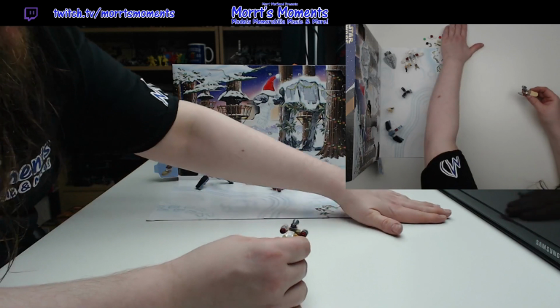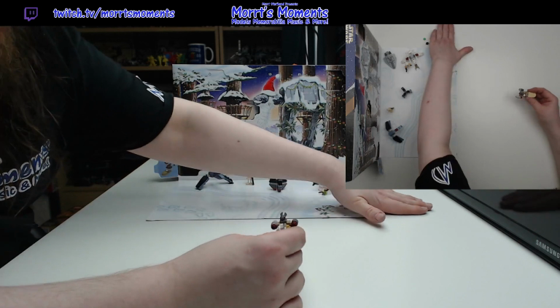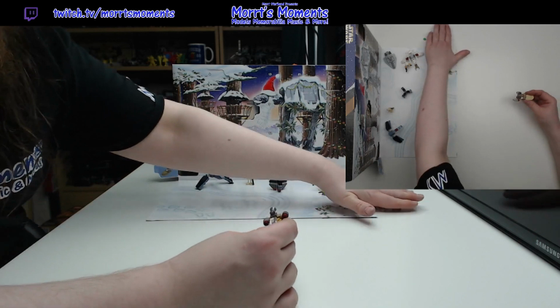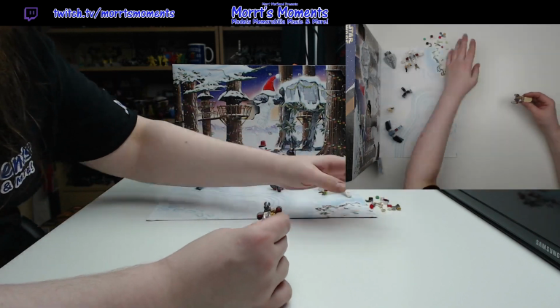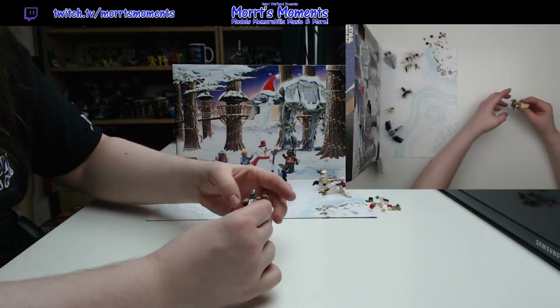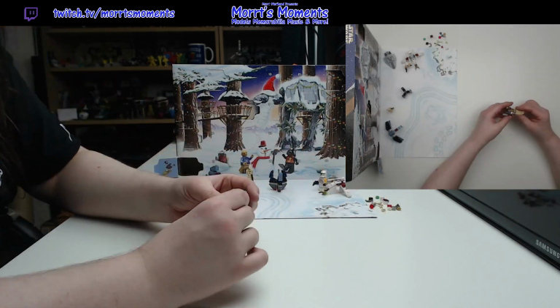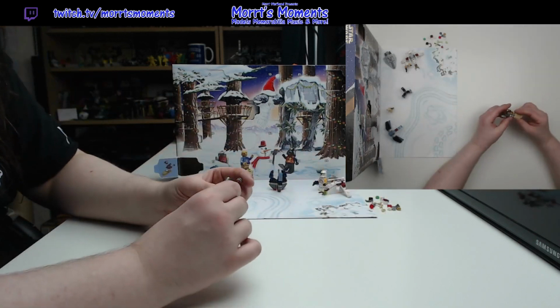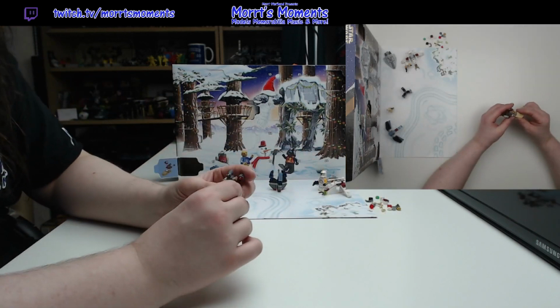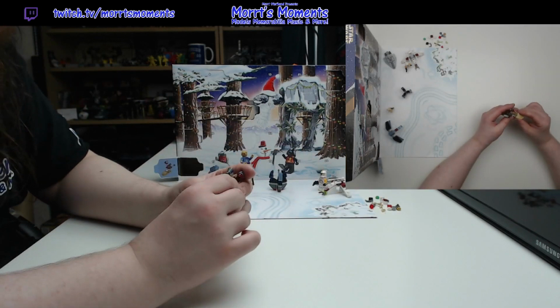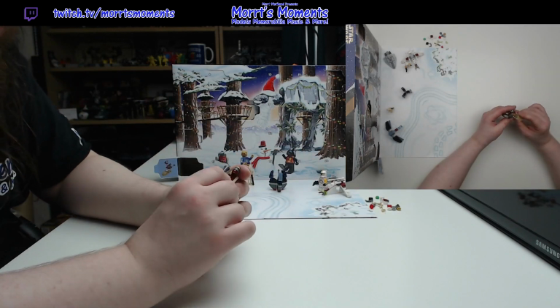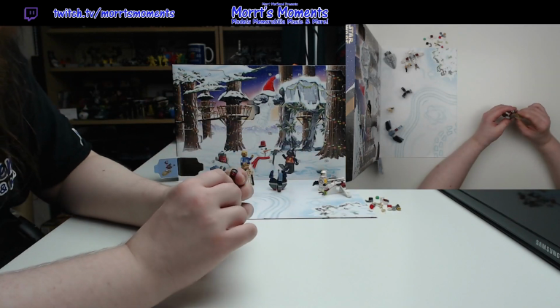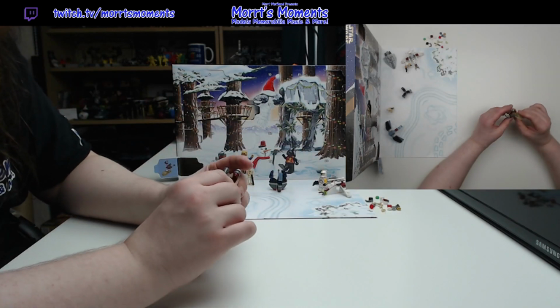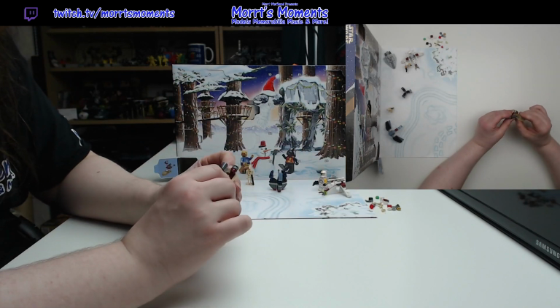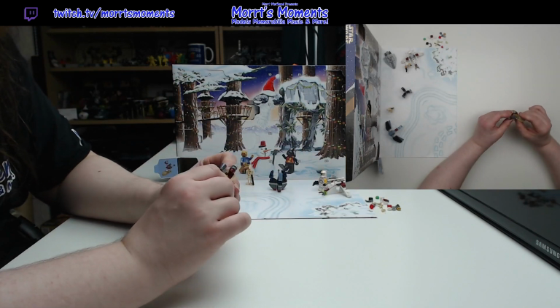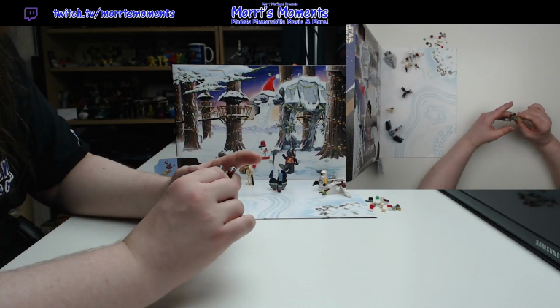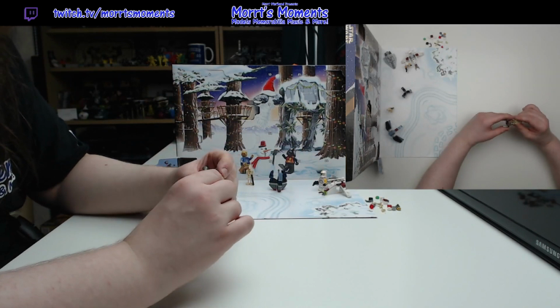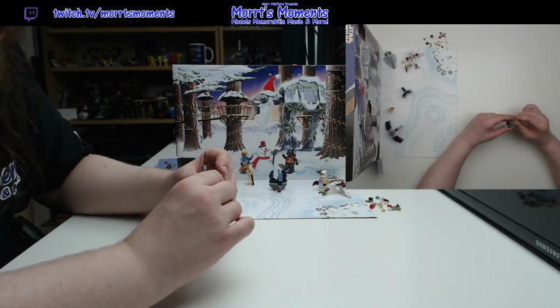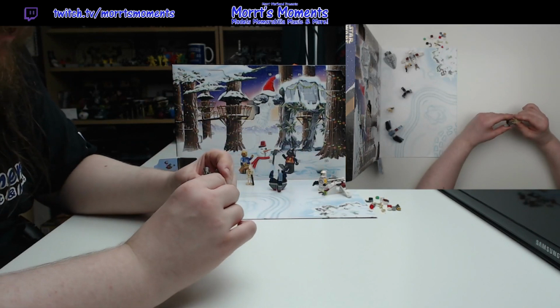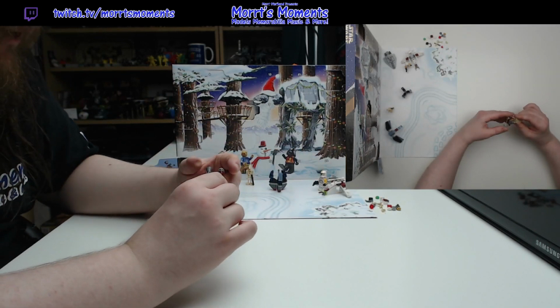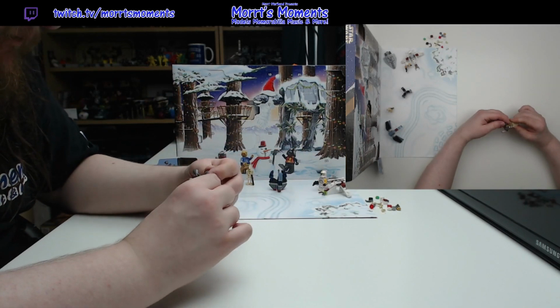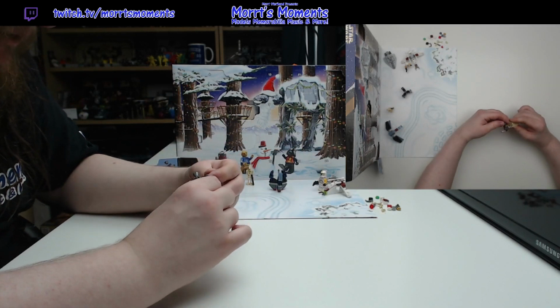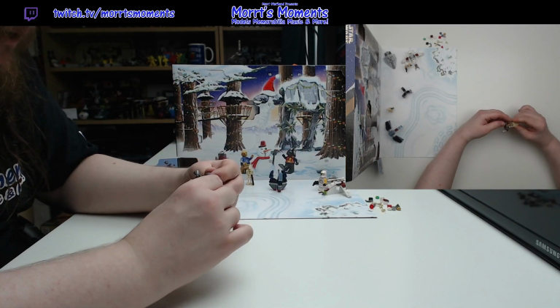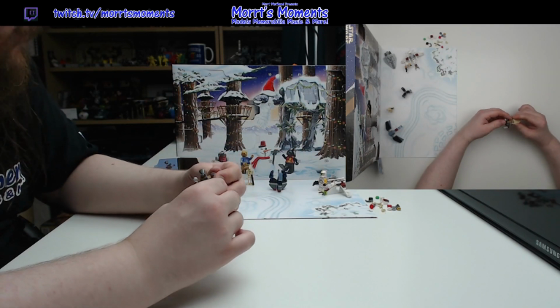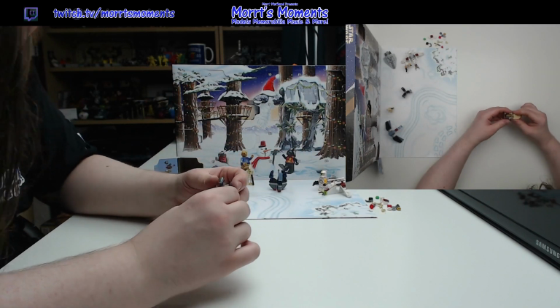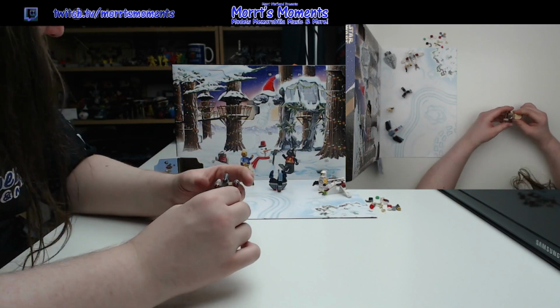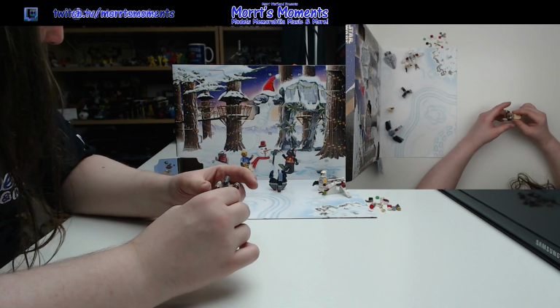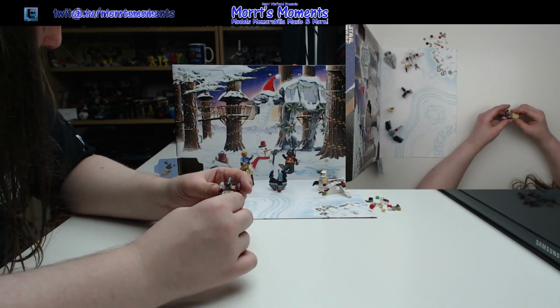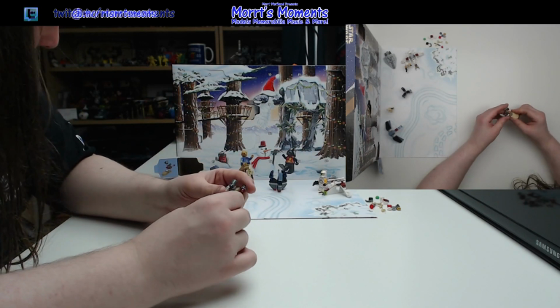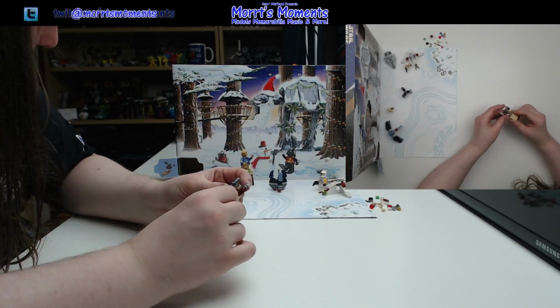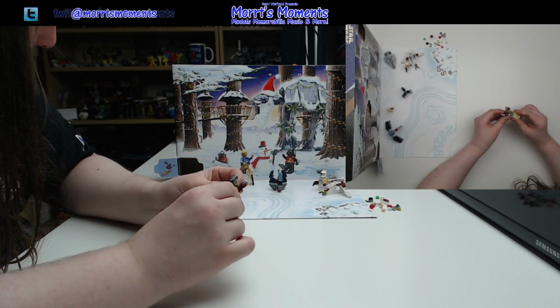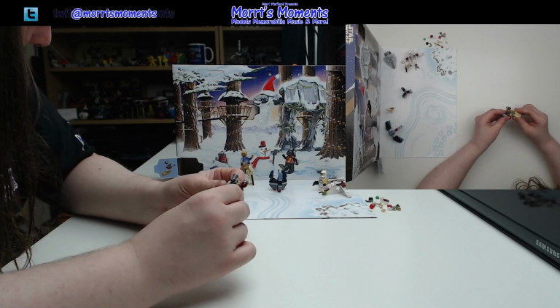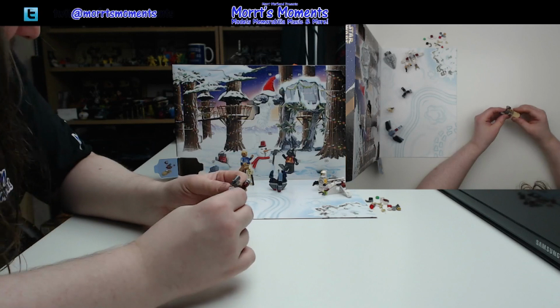There we have it. I built it slightly wrong in the first instance, just had to pull it apart again.